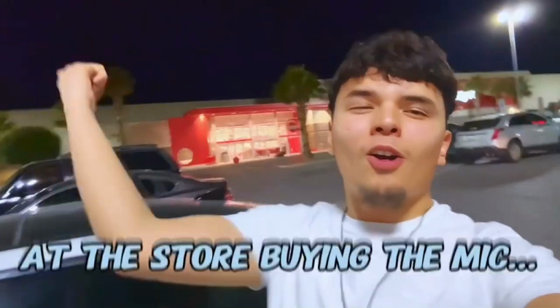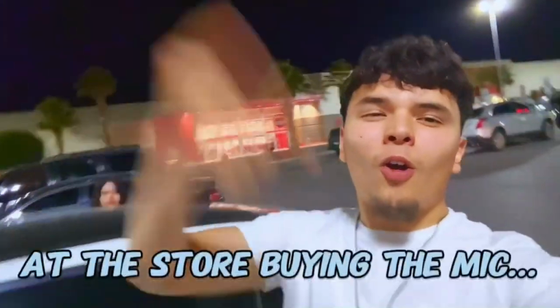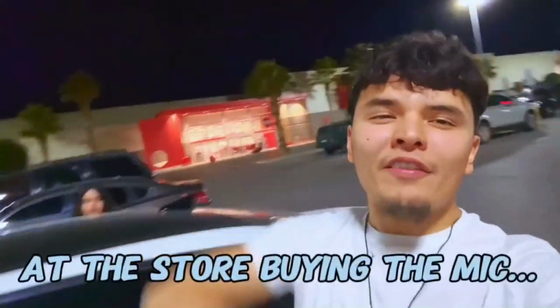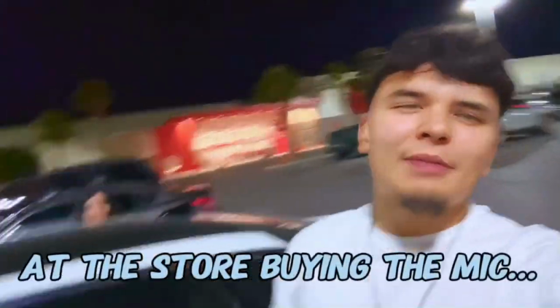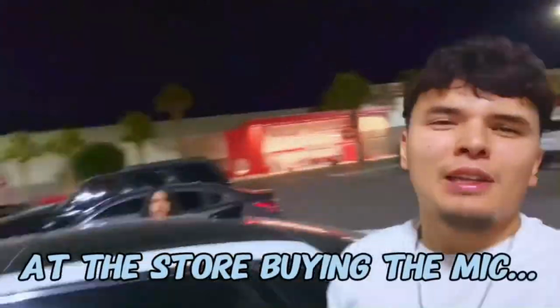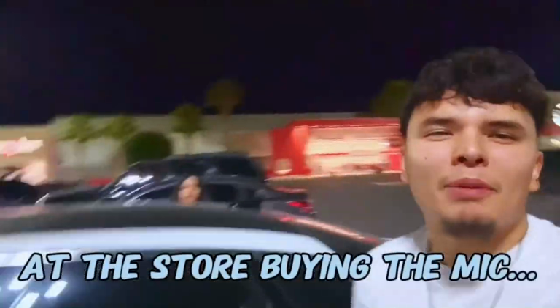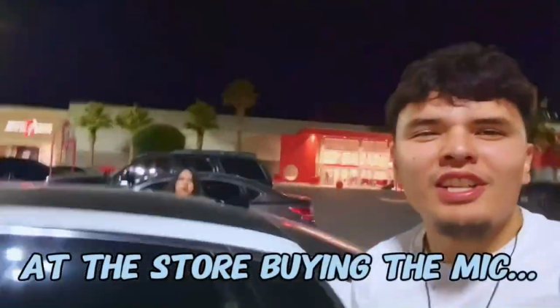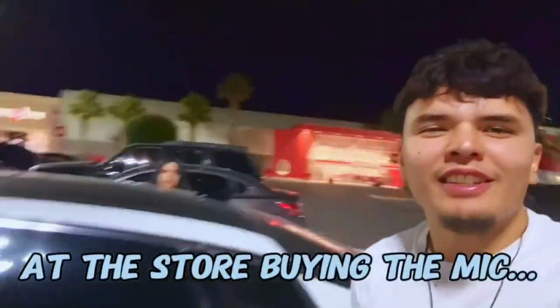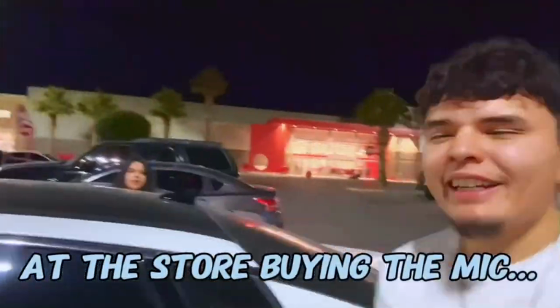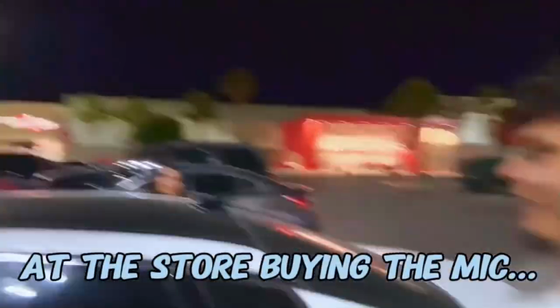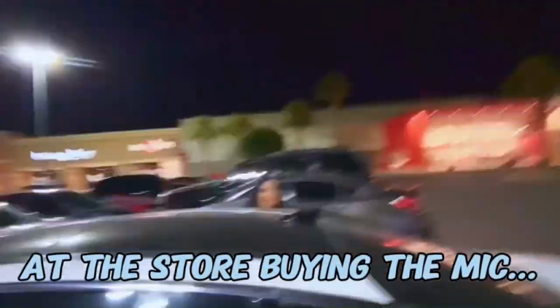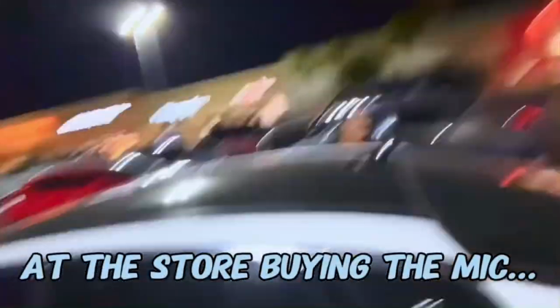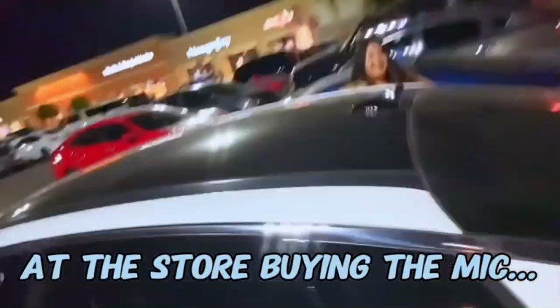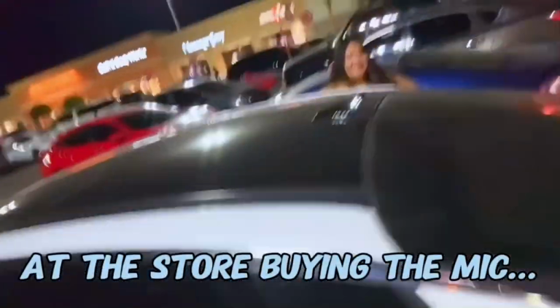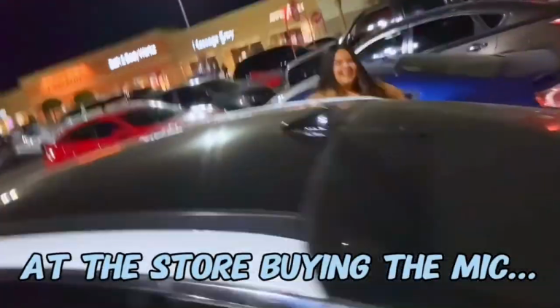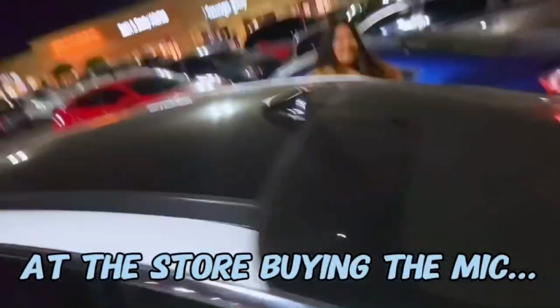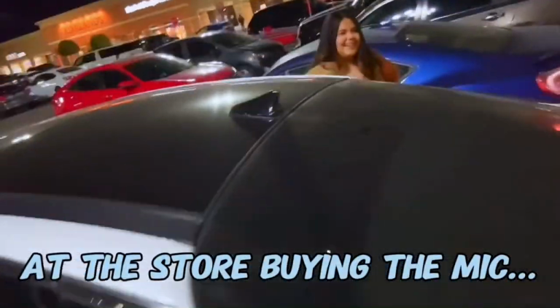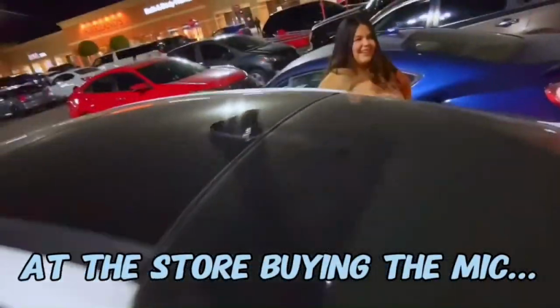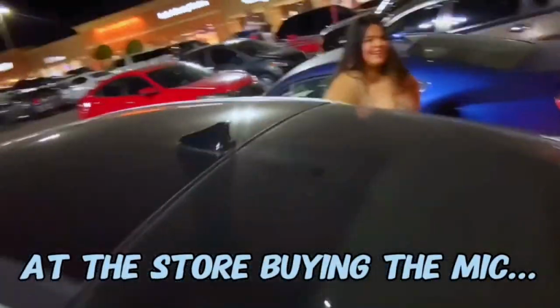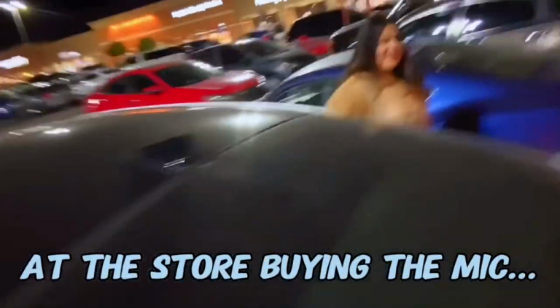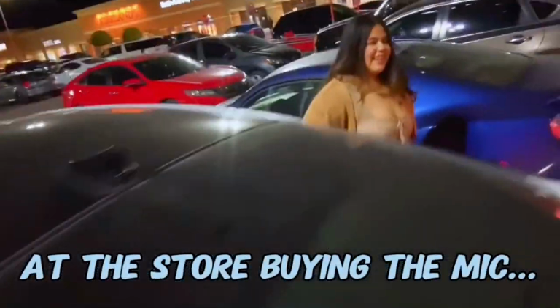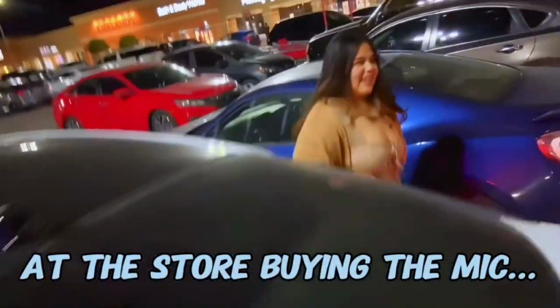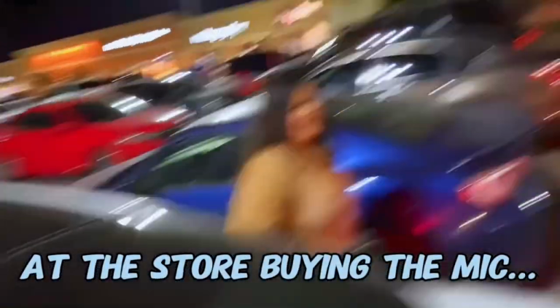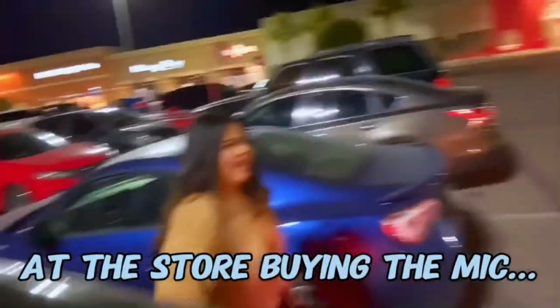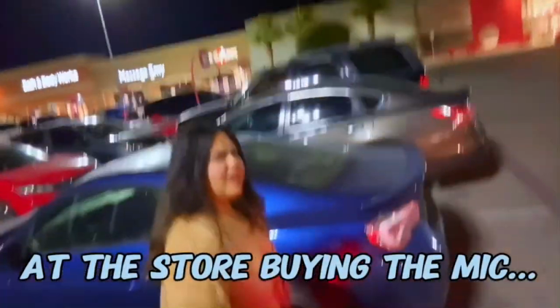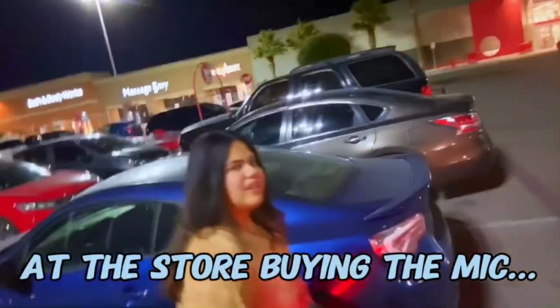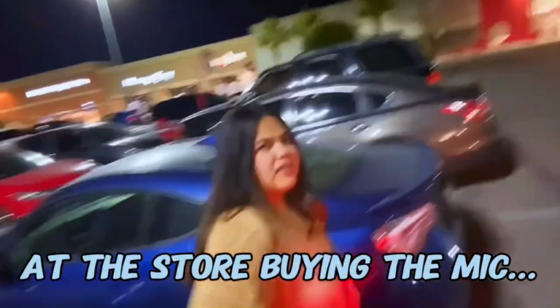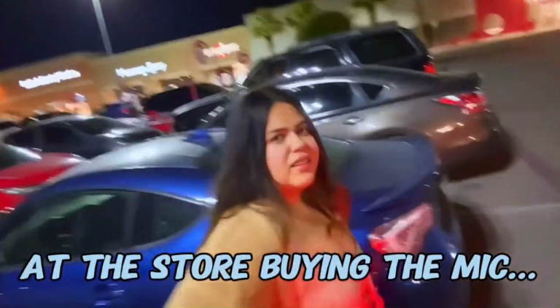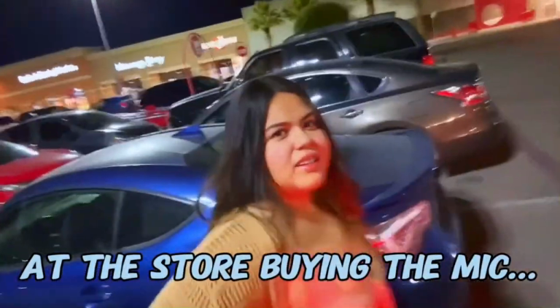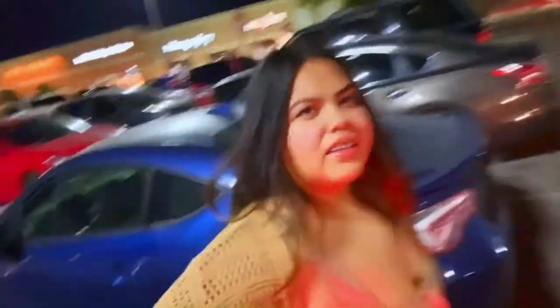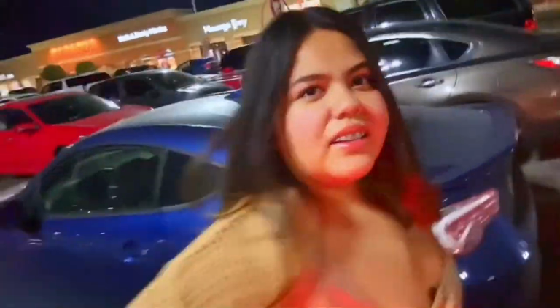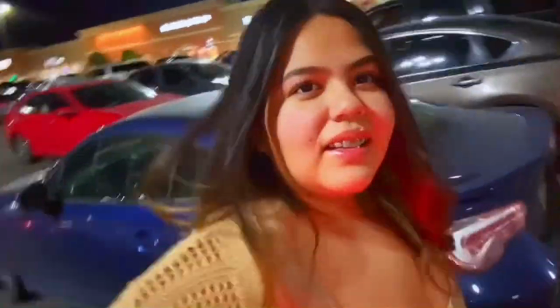Today we came to Target to buy some gear.